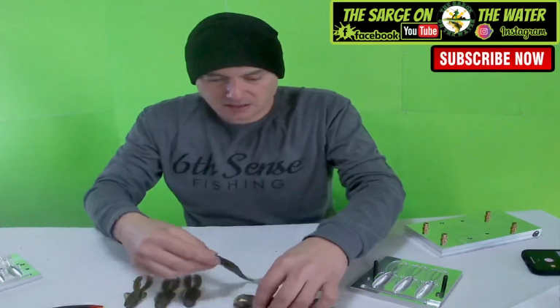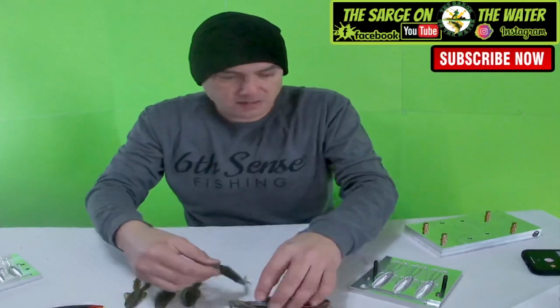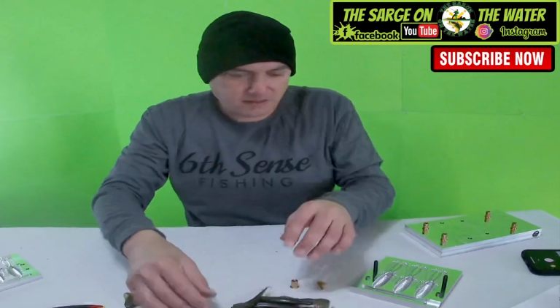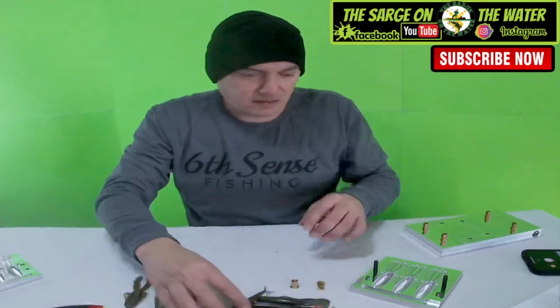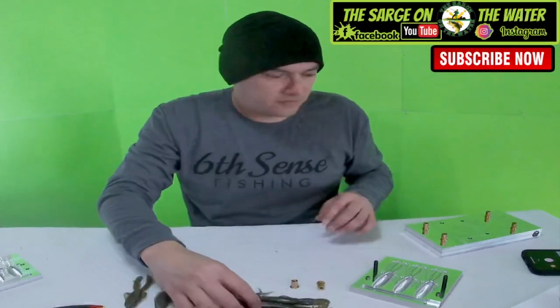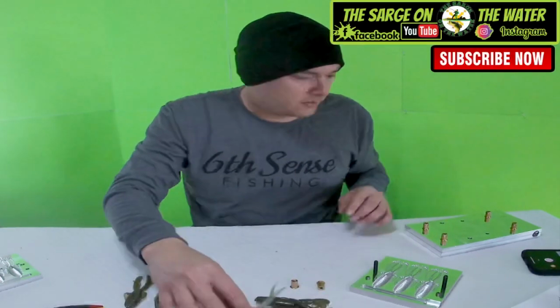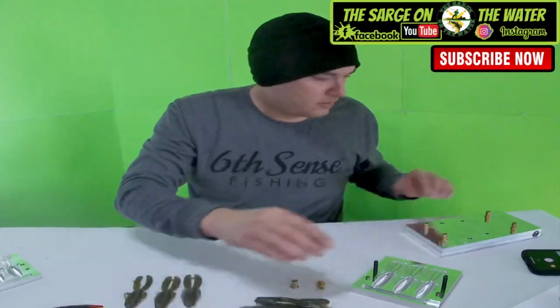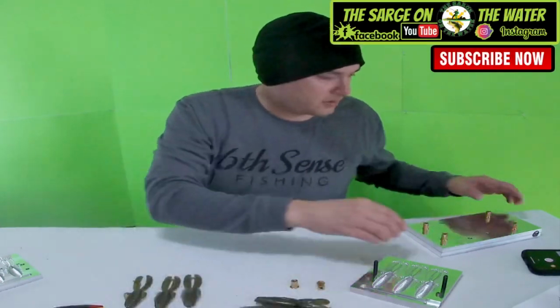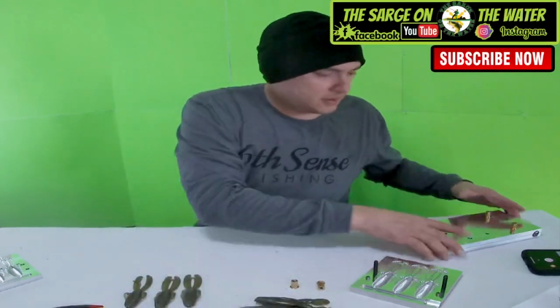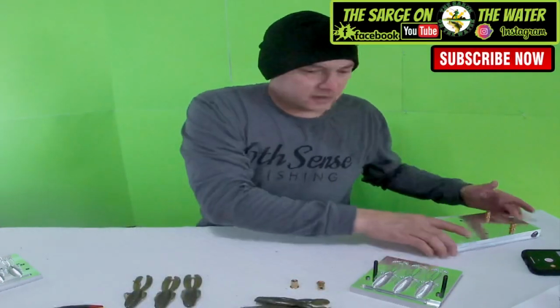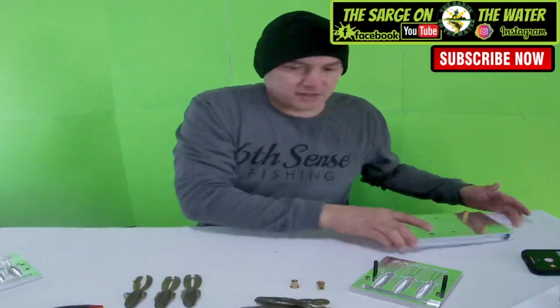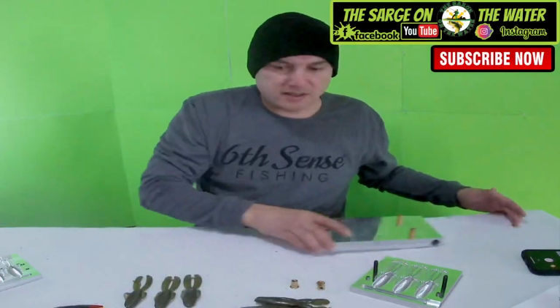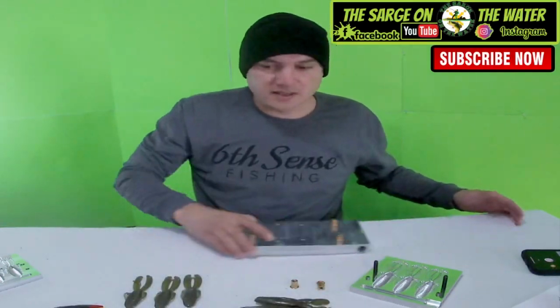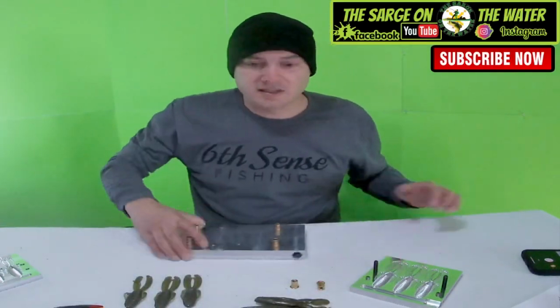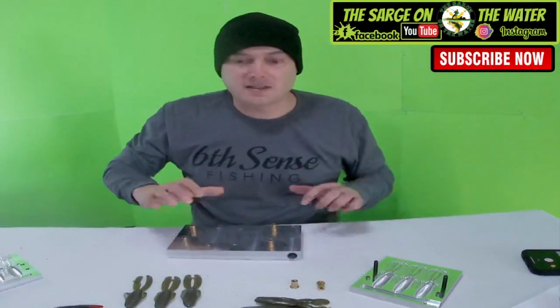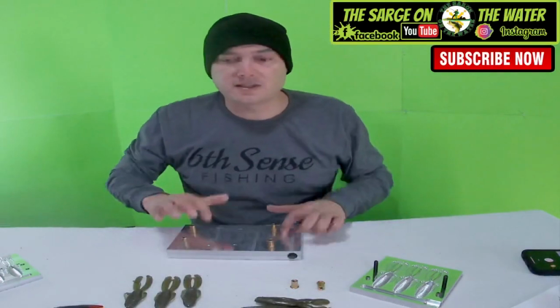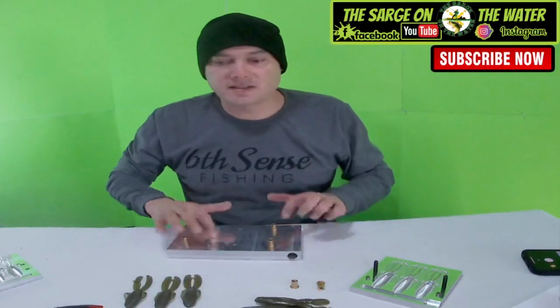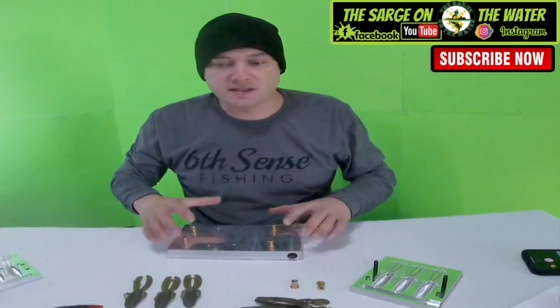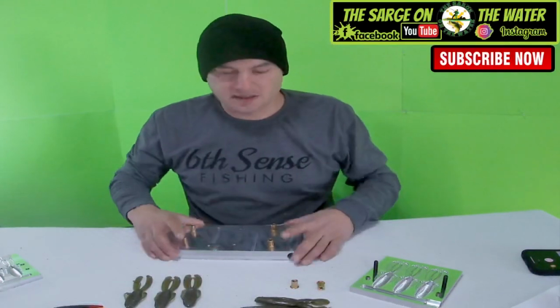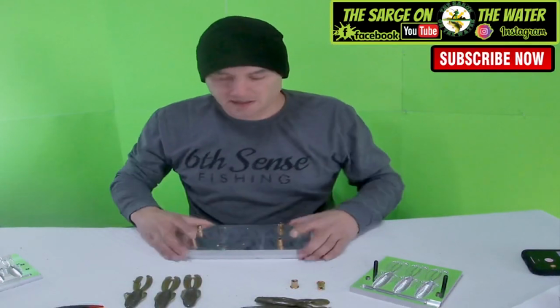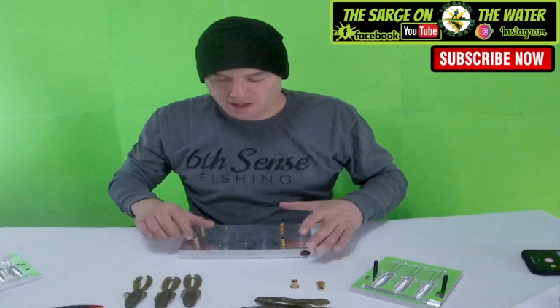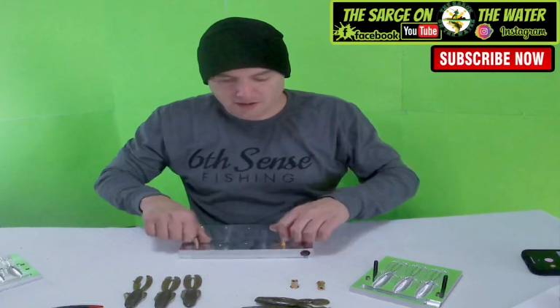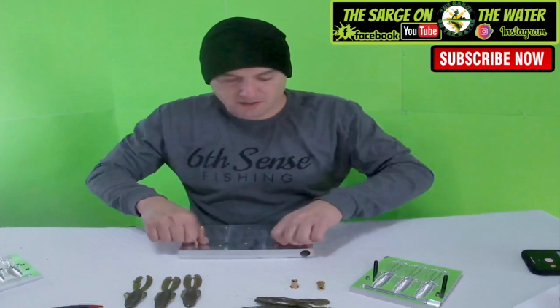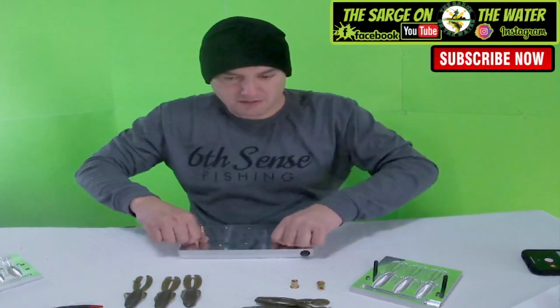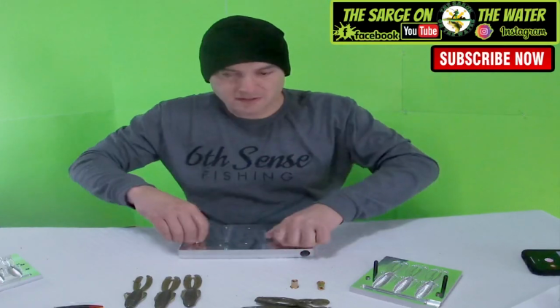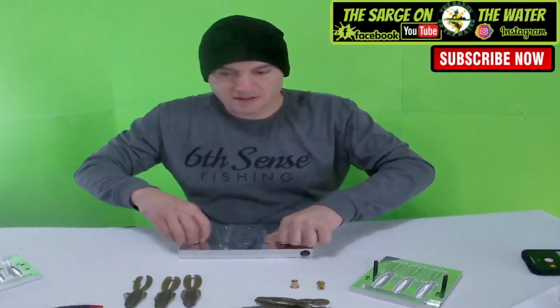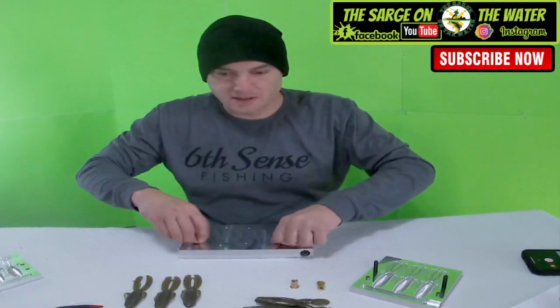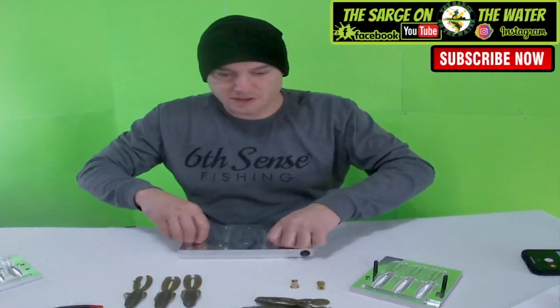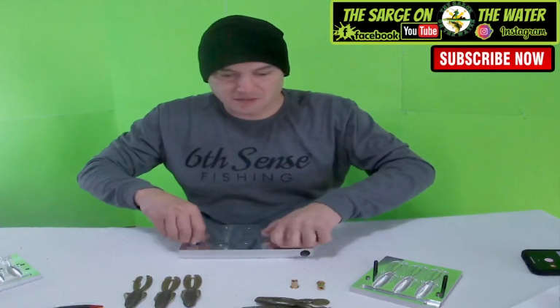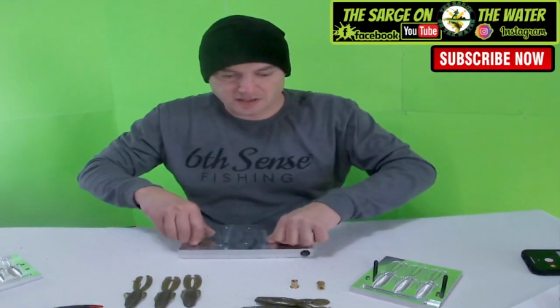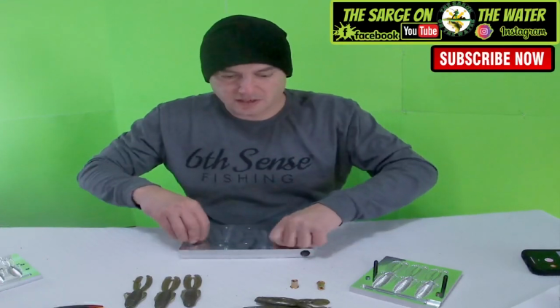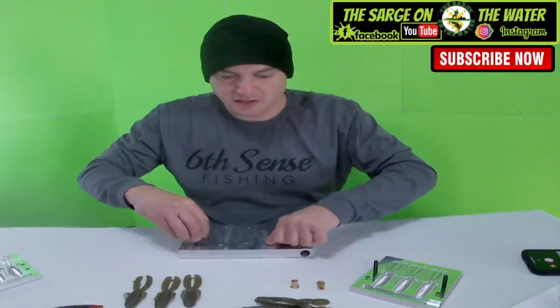We got the flukes and this is the tail — should be the tail.